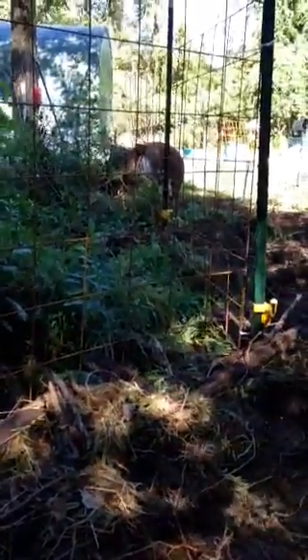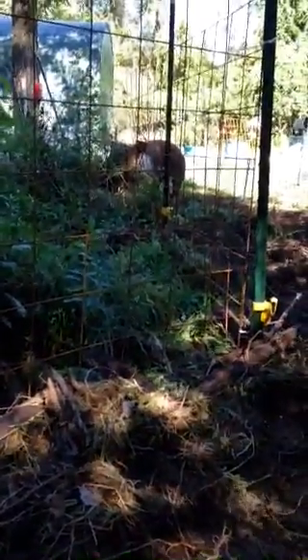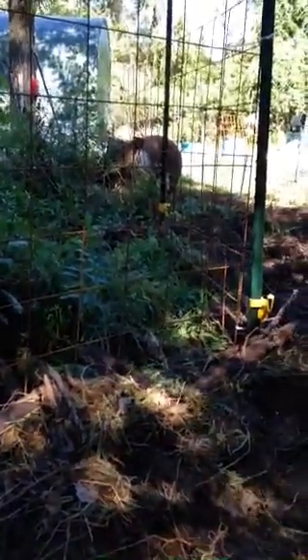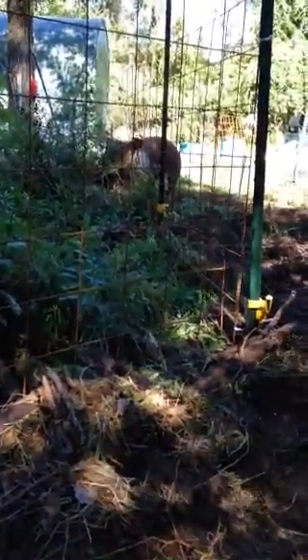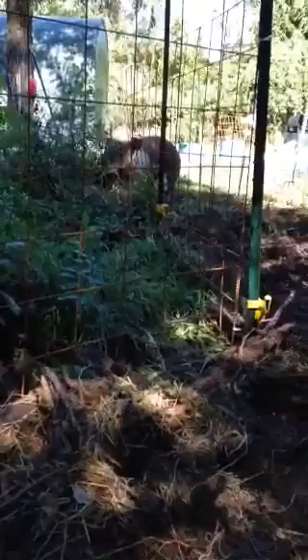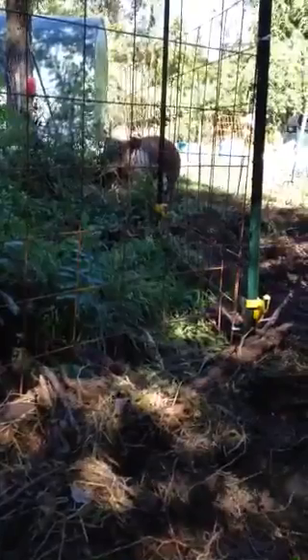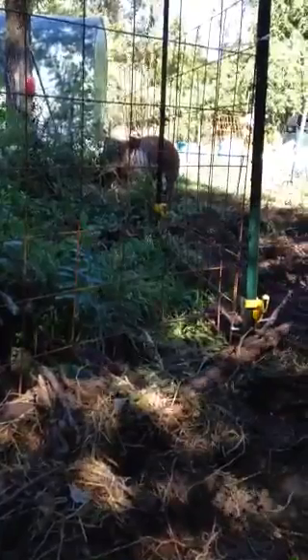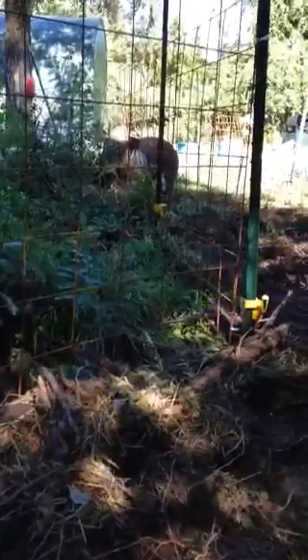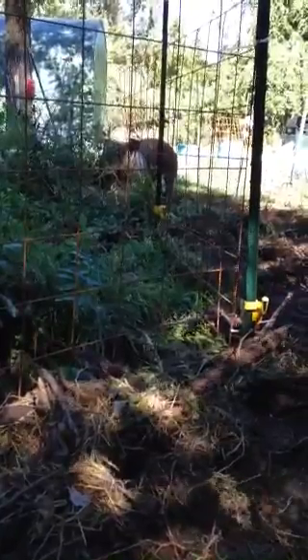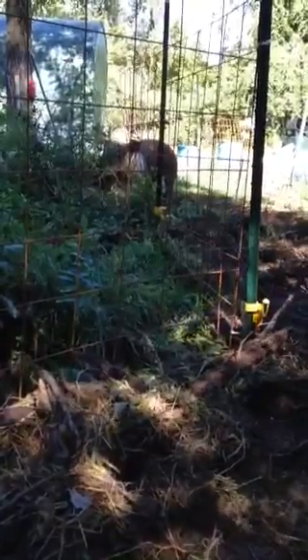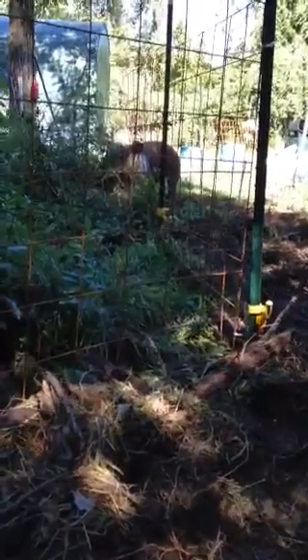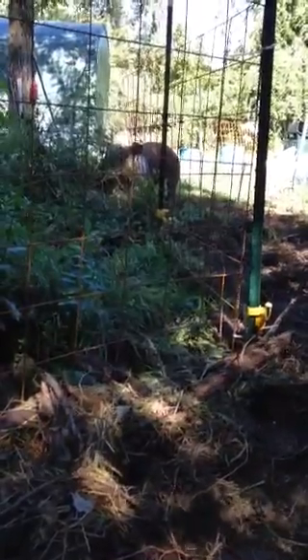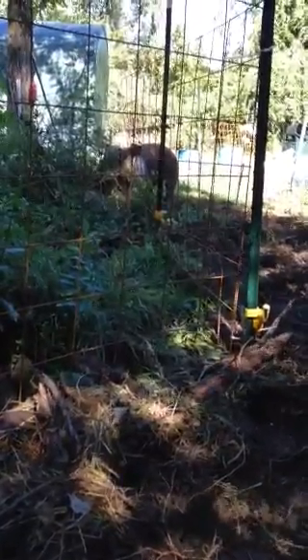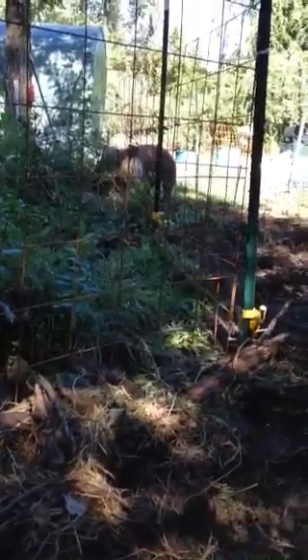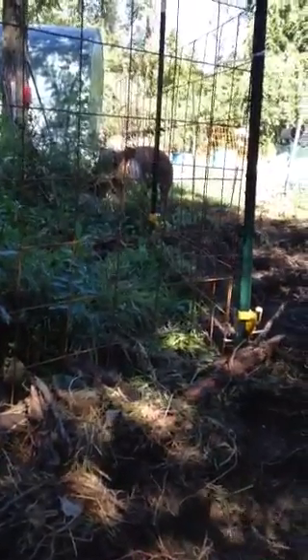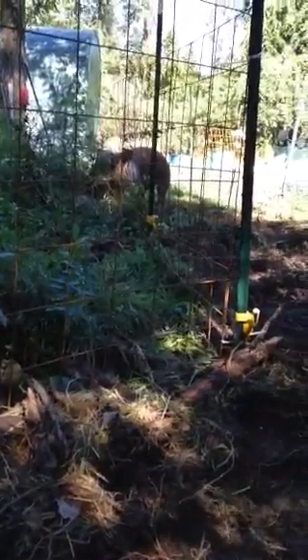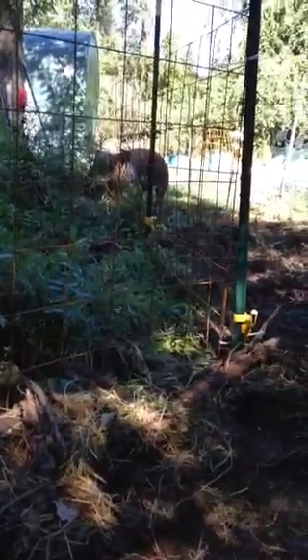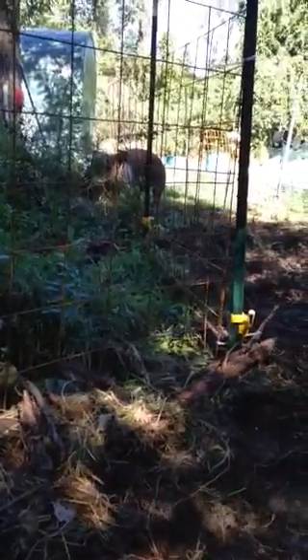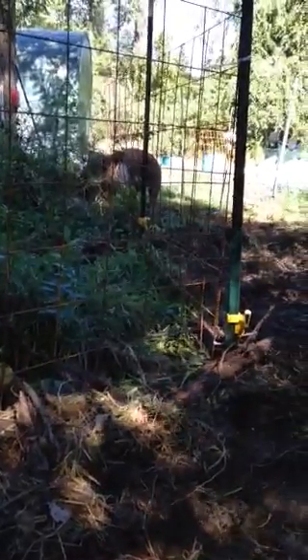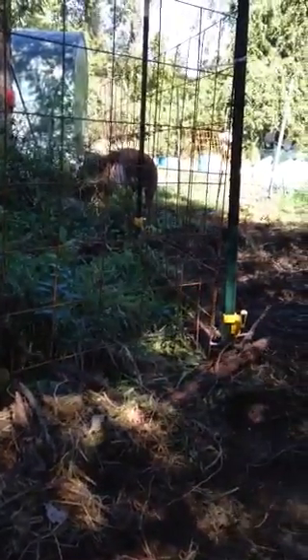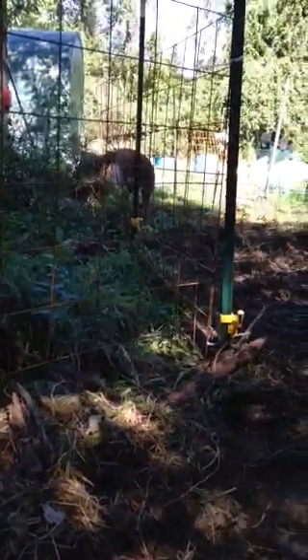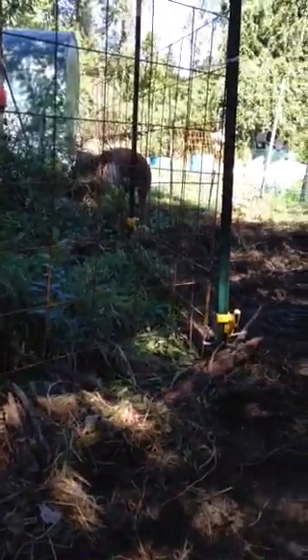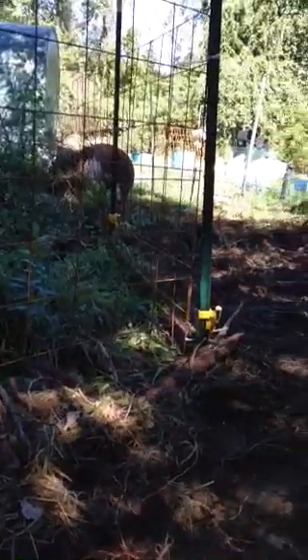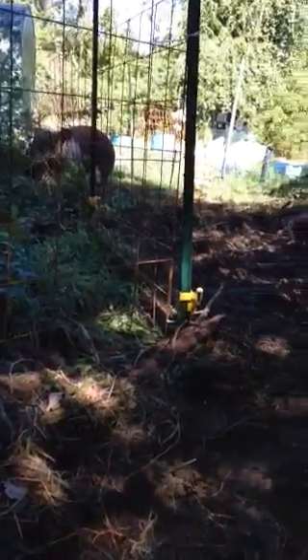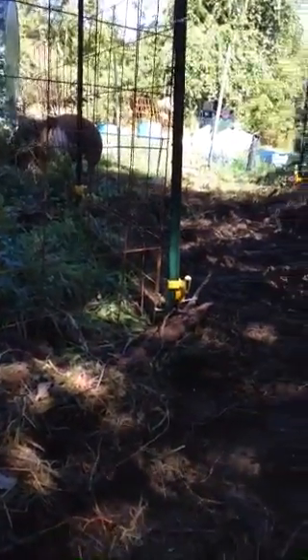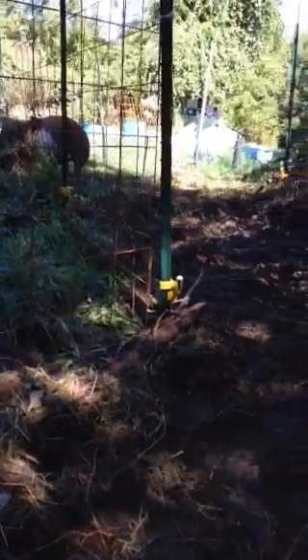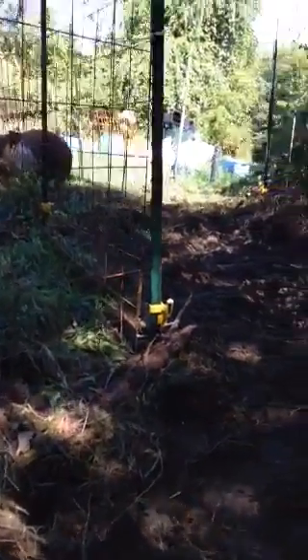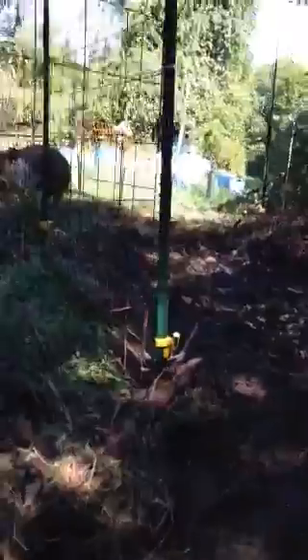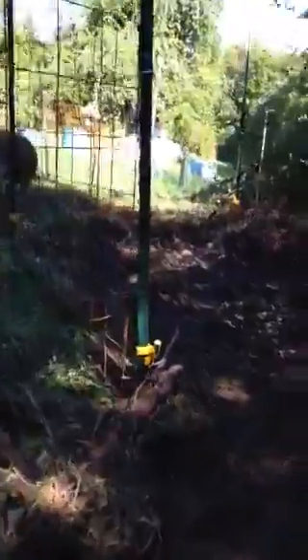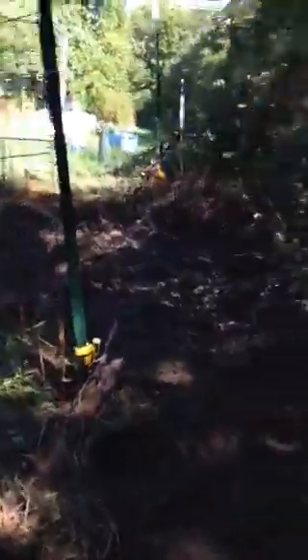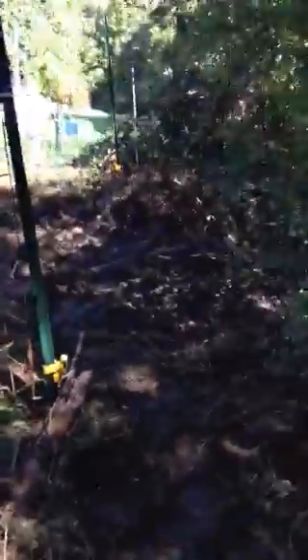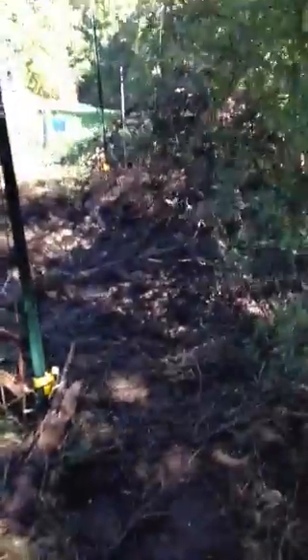It works really well, and that way the pigs can stay in this spot for a few days until they know that it's home.